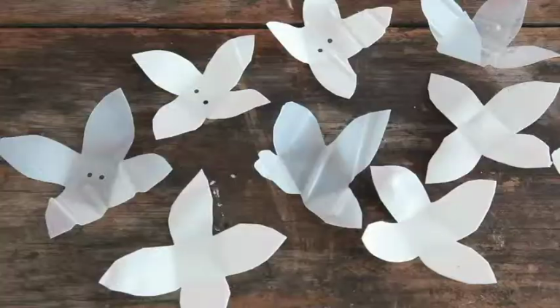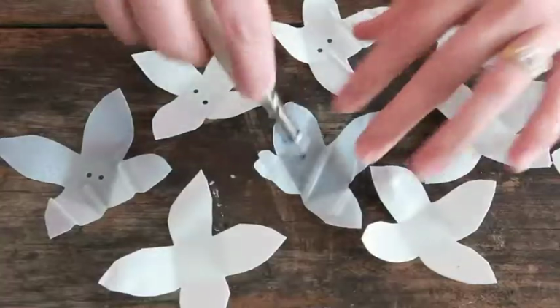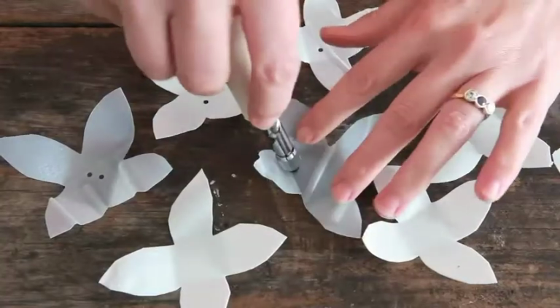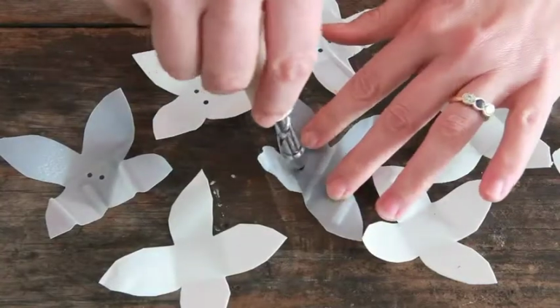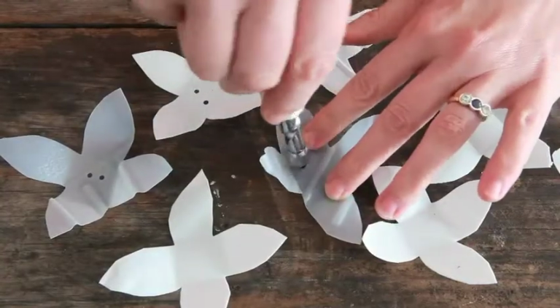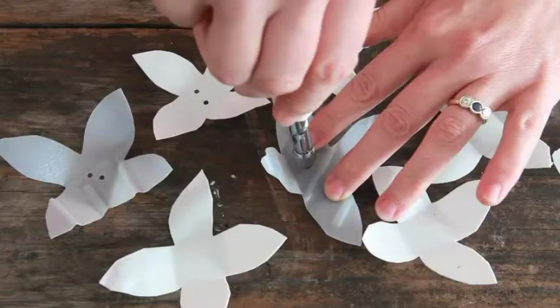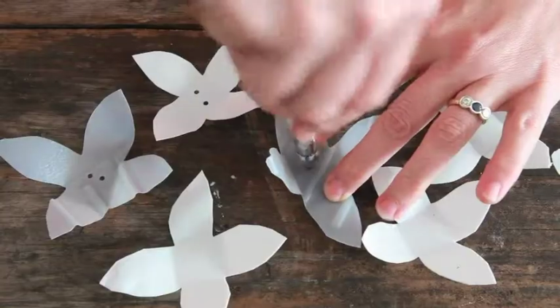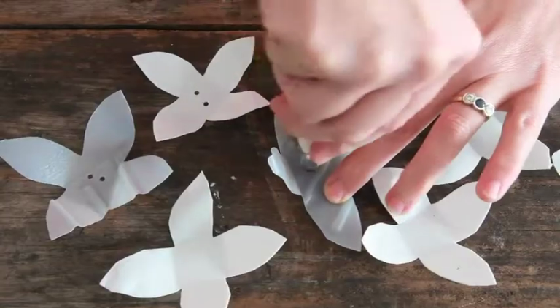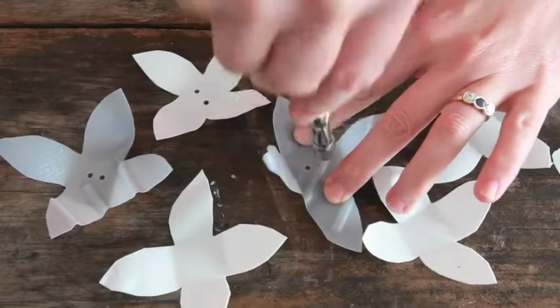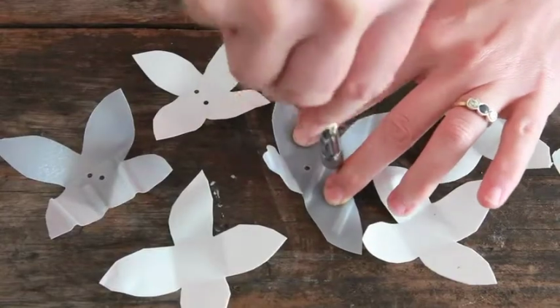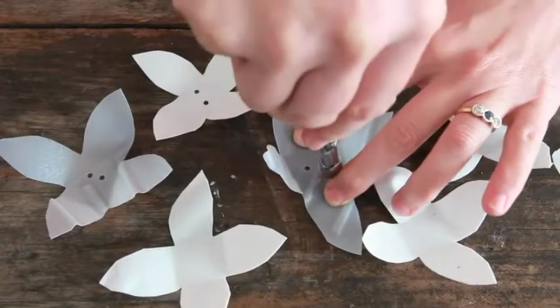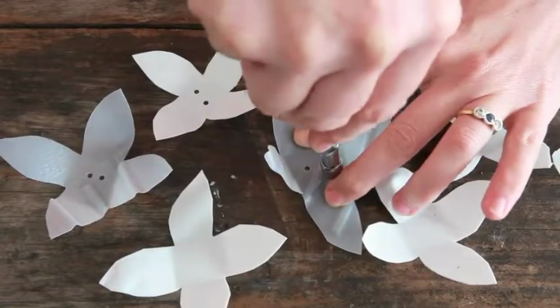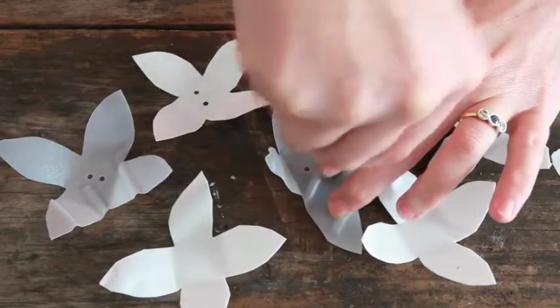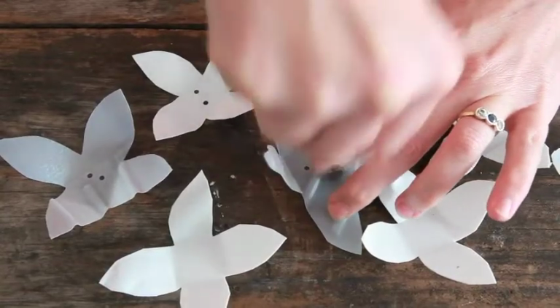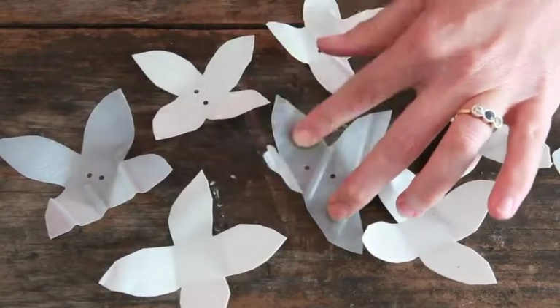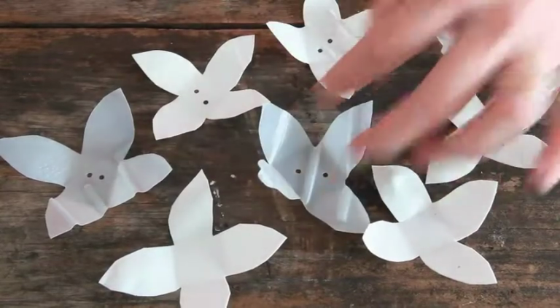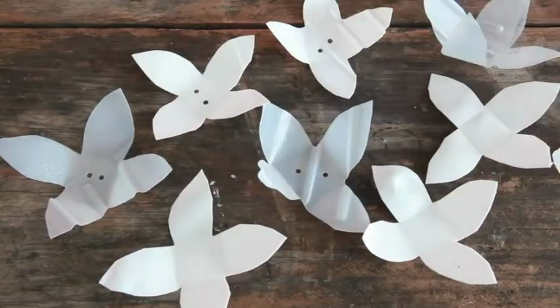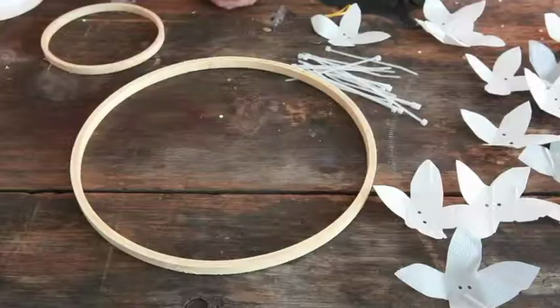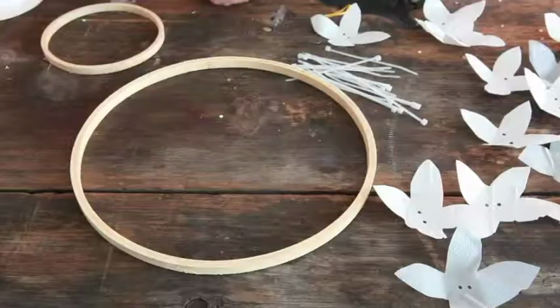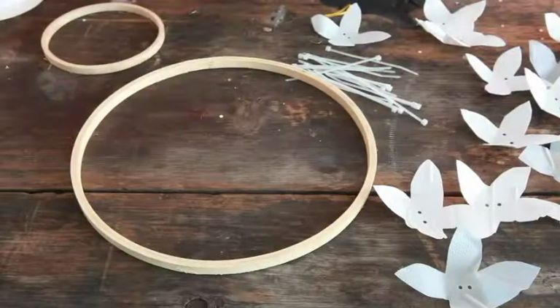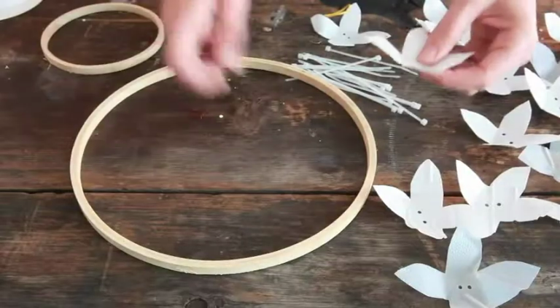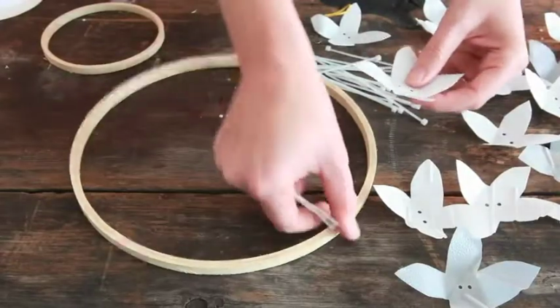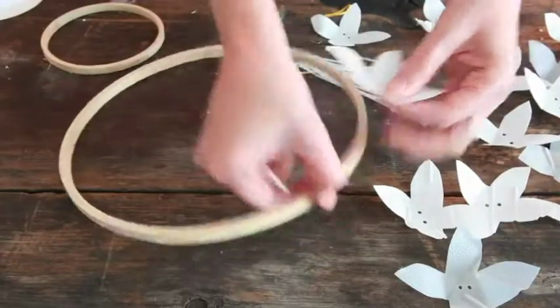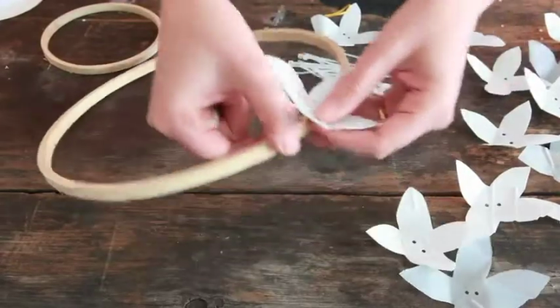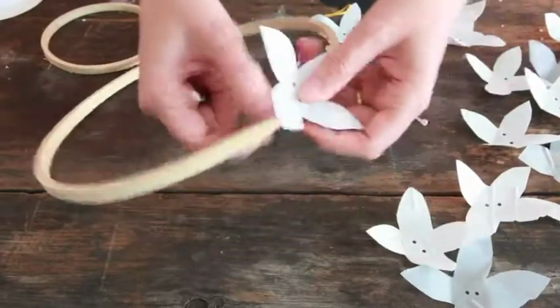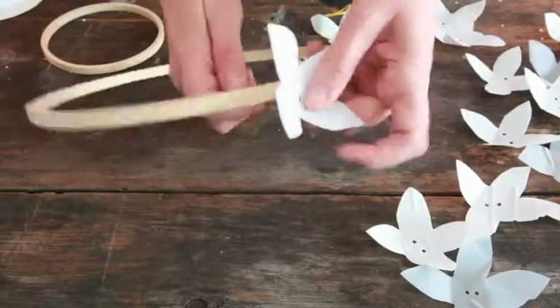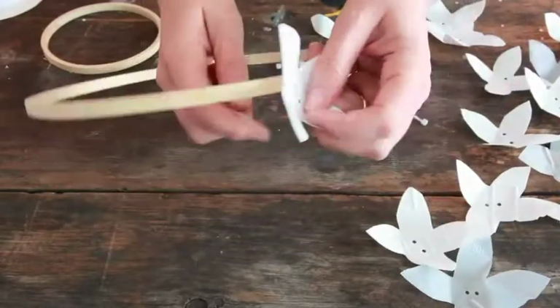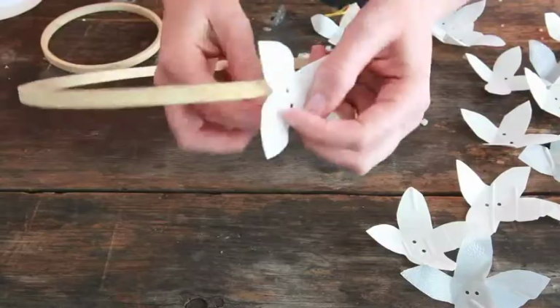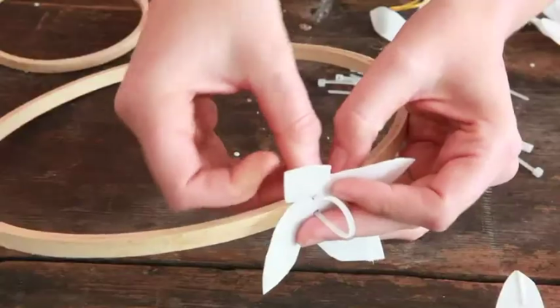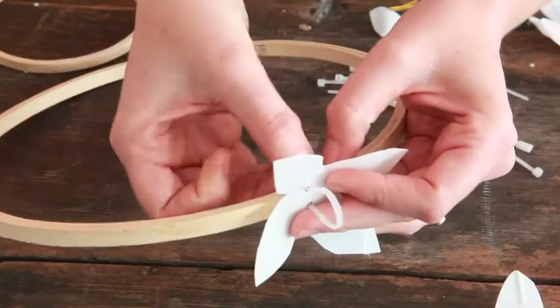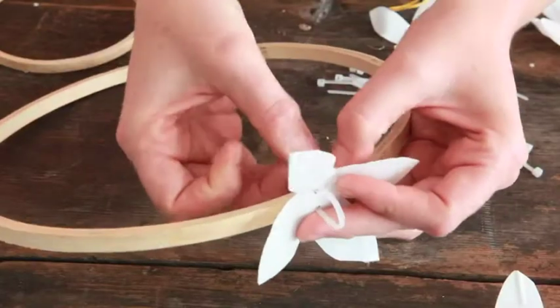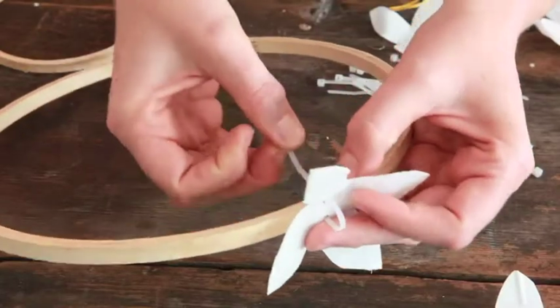Punch two holes in the centre of each flower. Use the cable ties to tie the flowers to the circle.